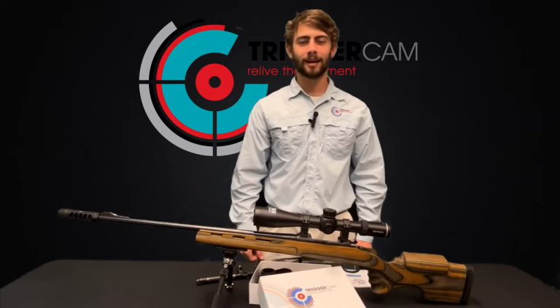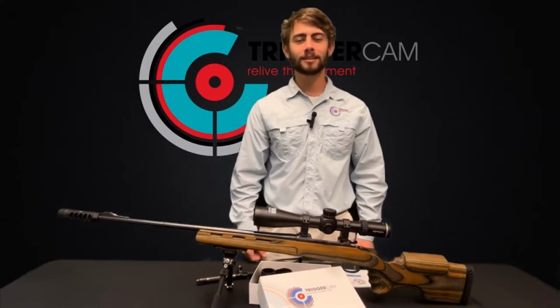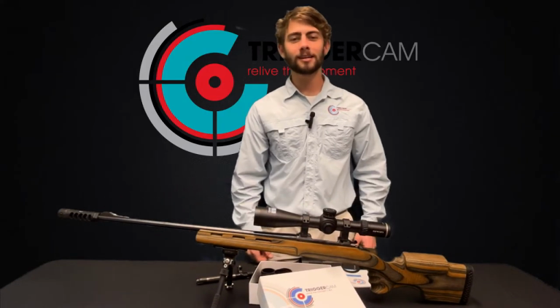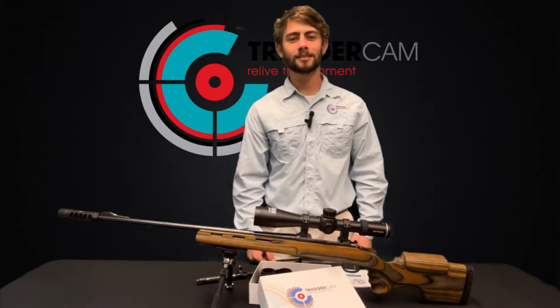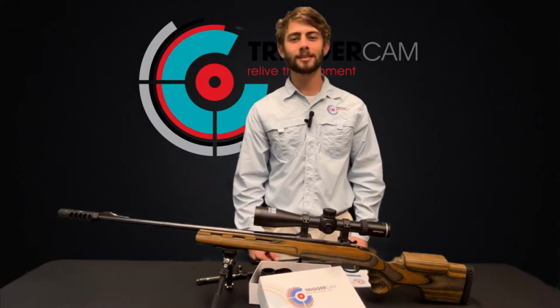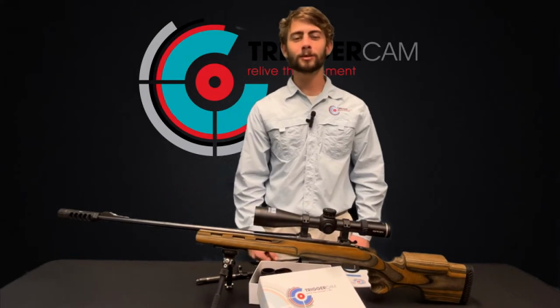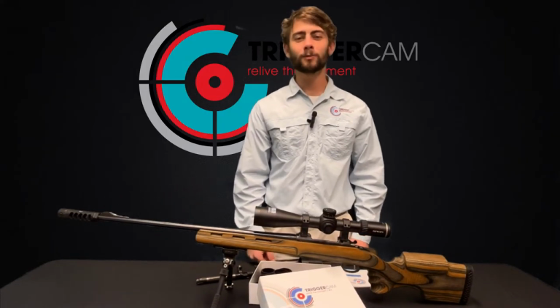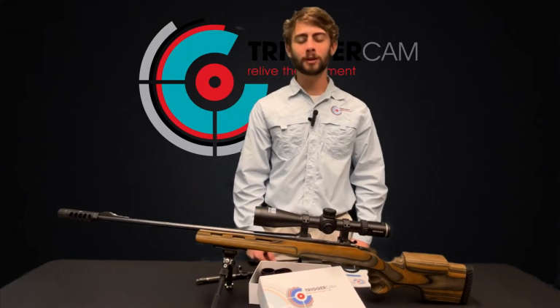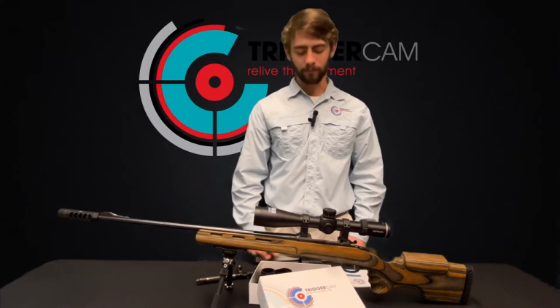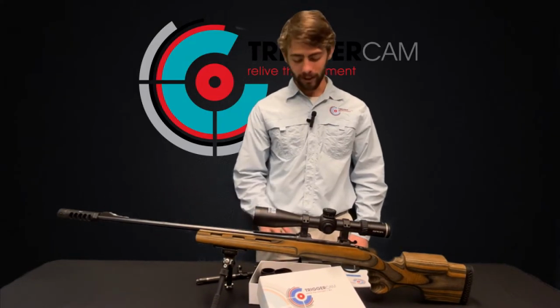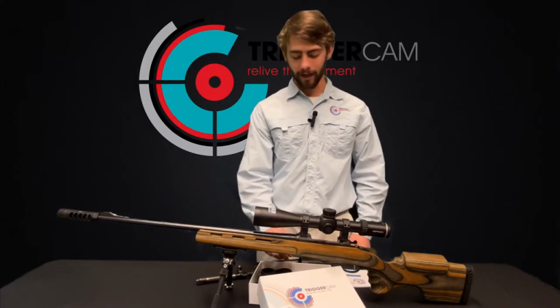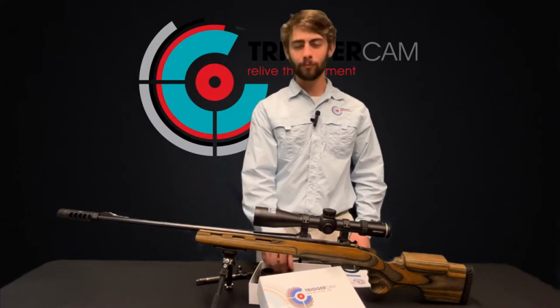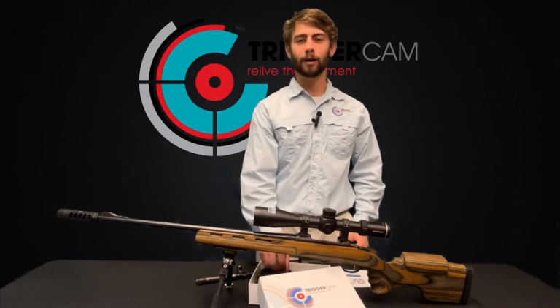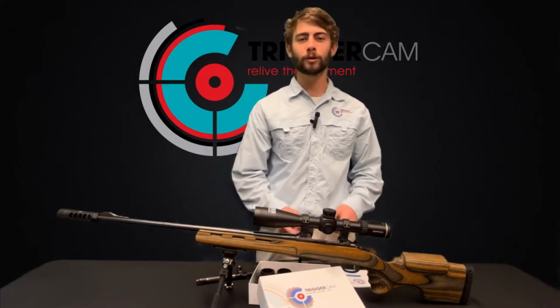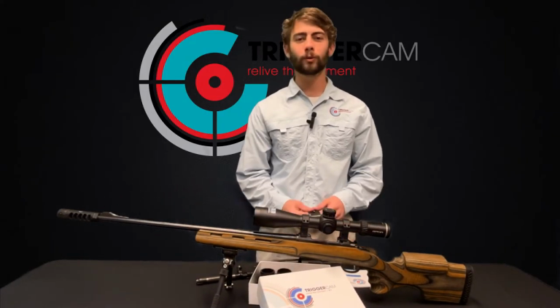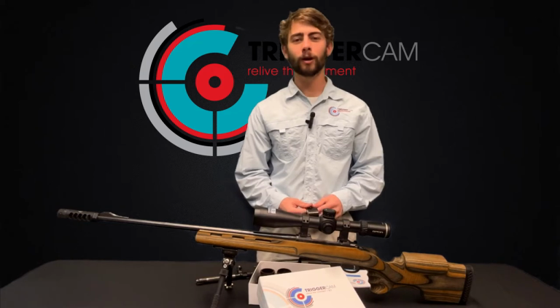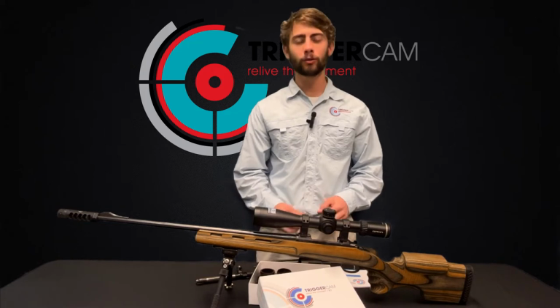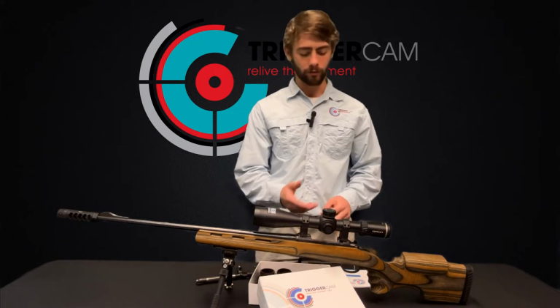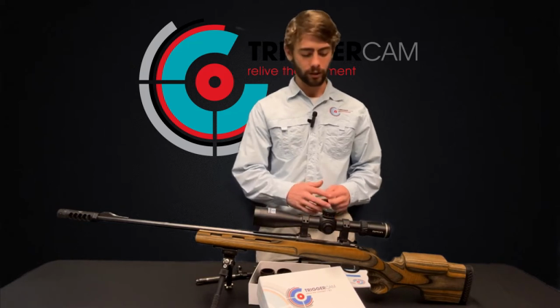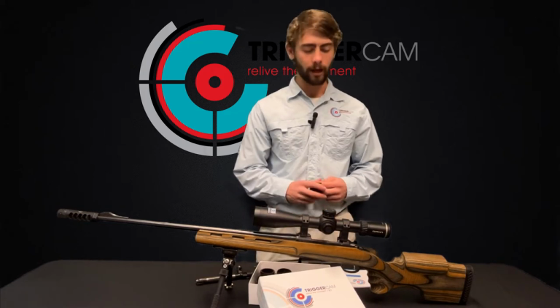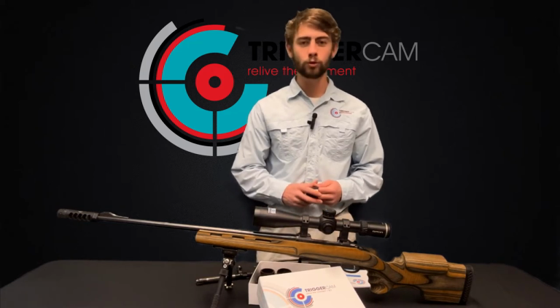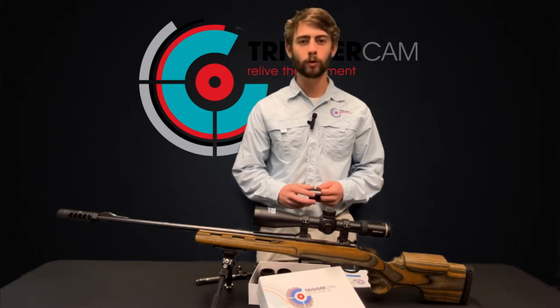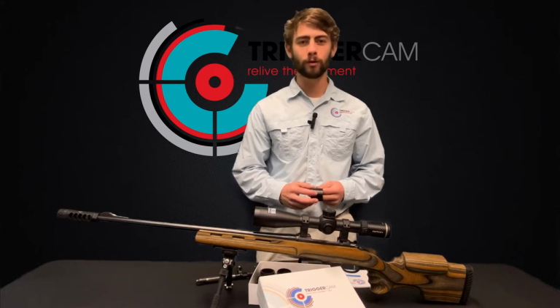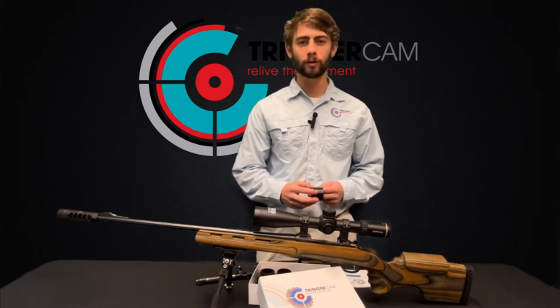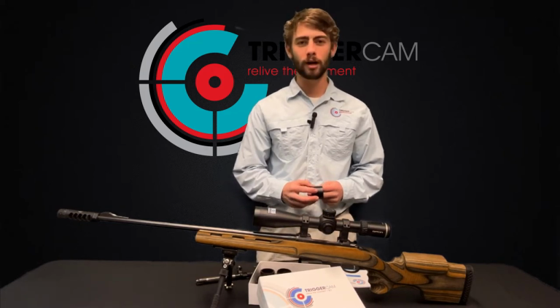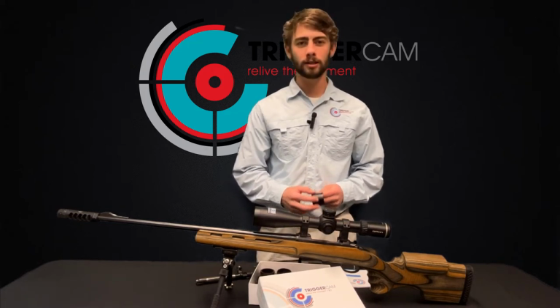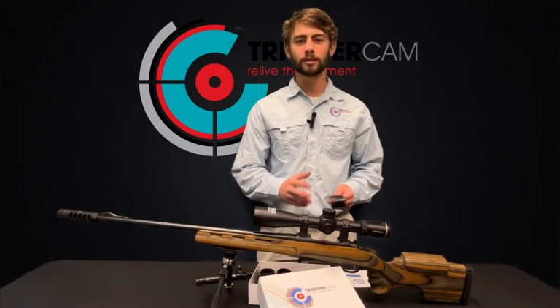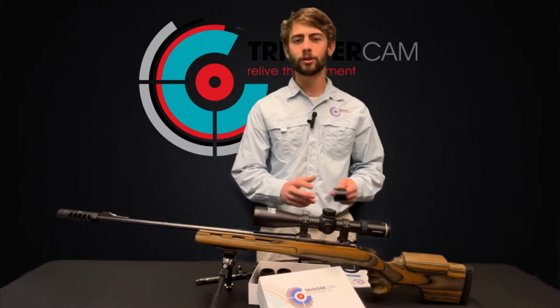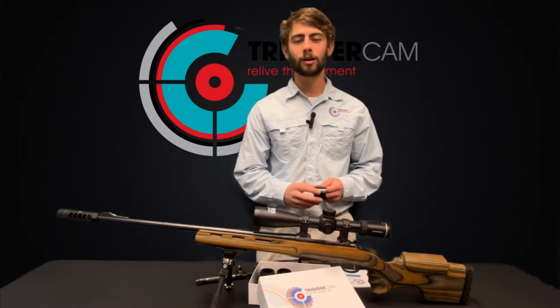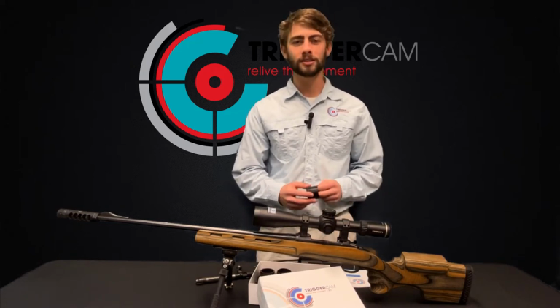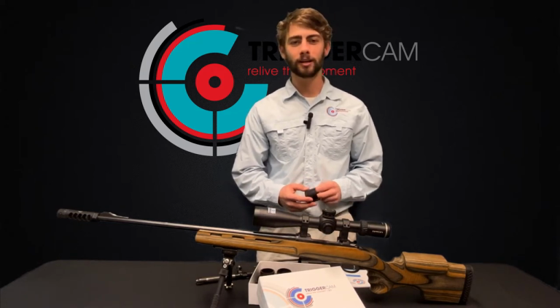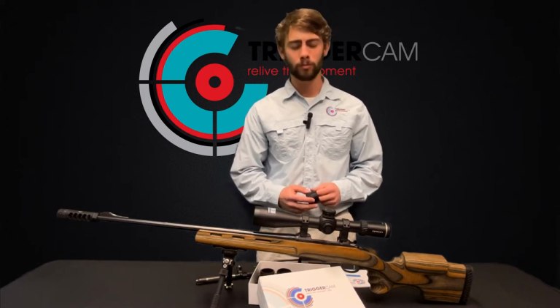Hey guys, Simon Uphold here from Triggercam. I'm doing a quick run-through of the Triggercam 2.1 for you guys on how to set it up.